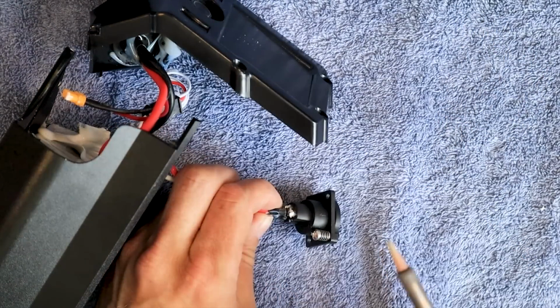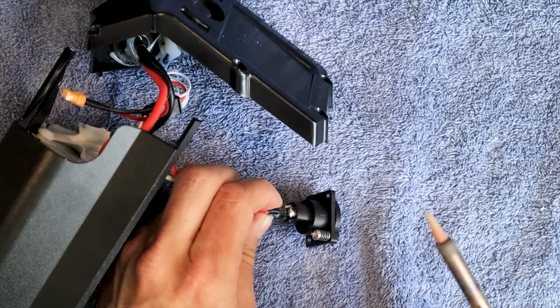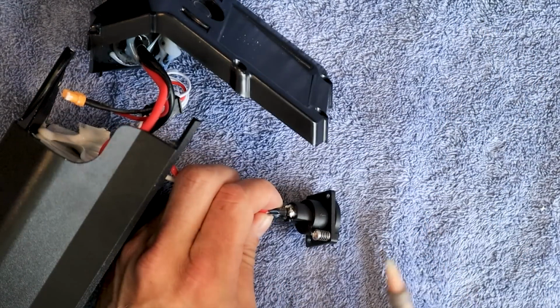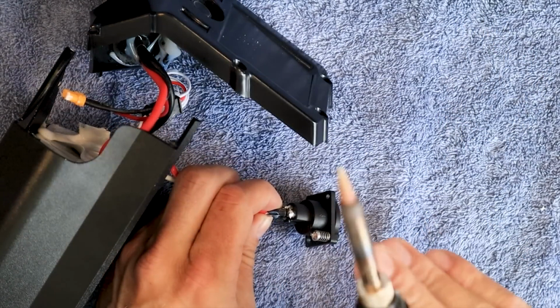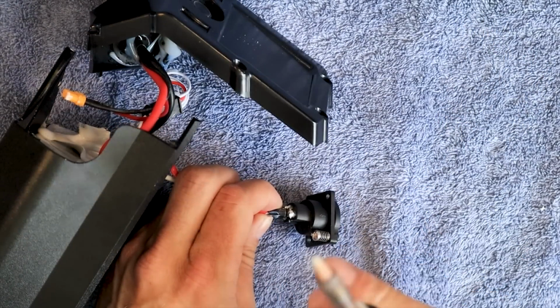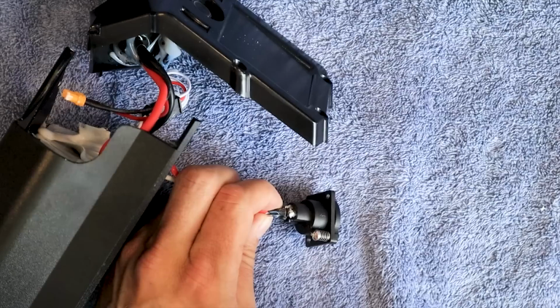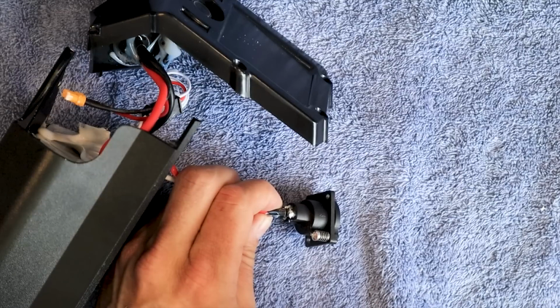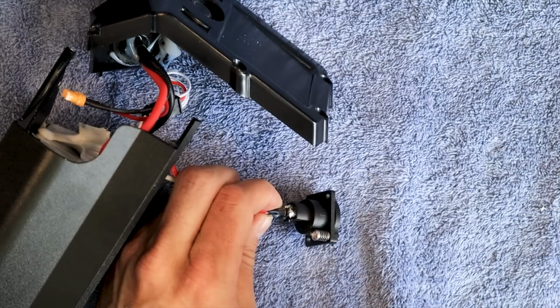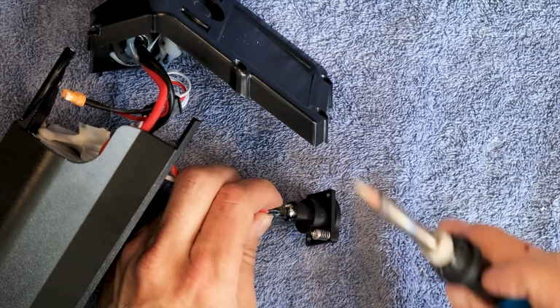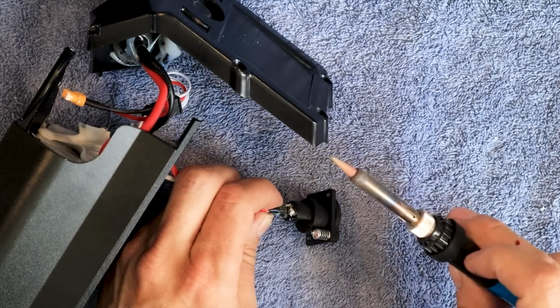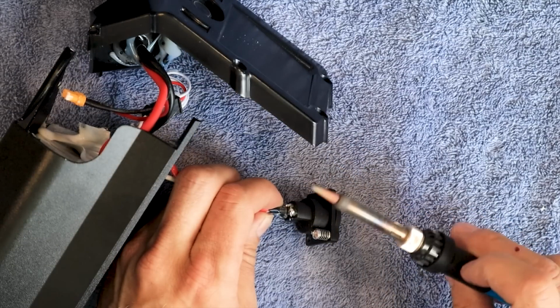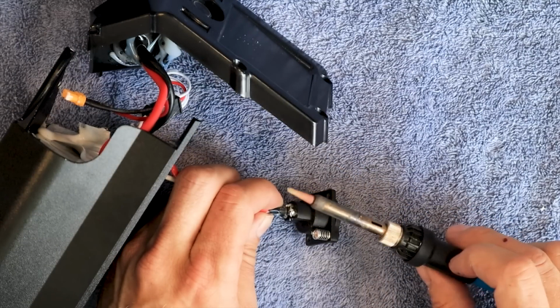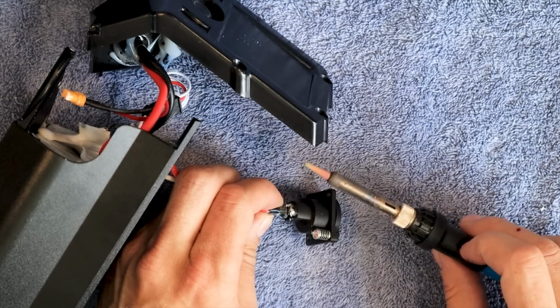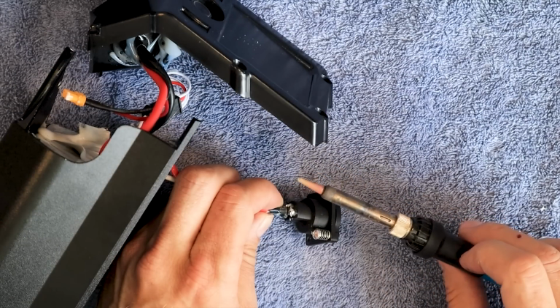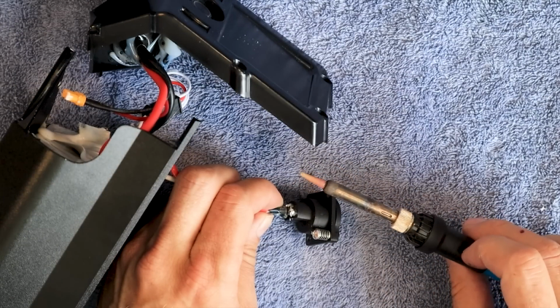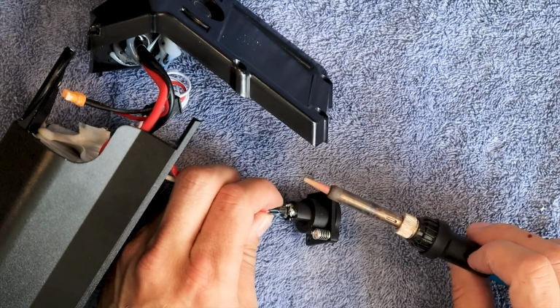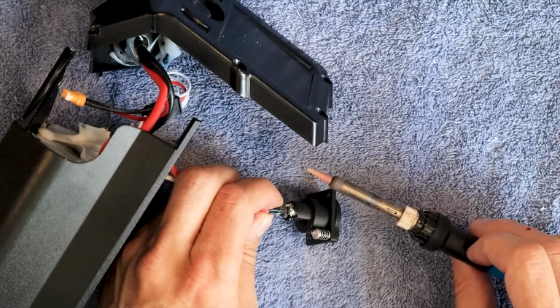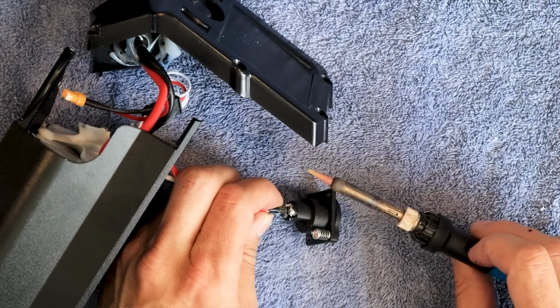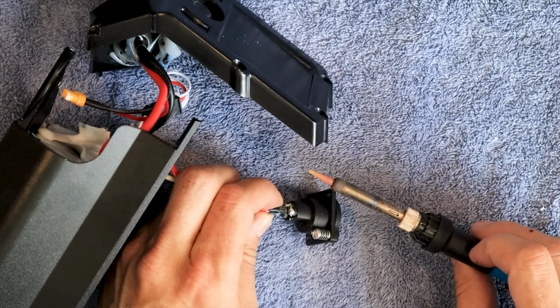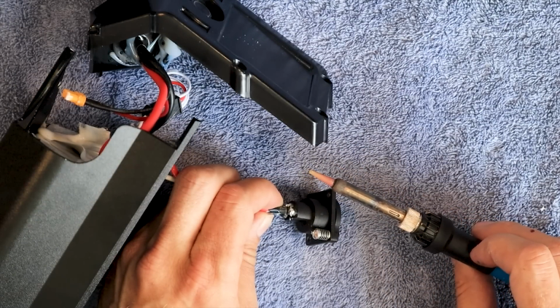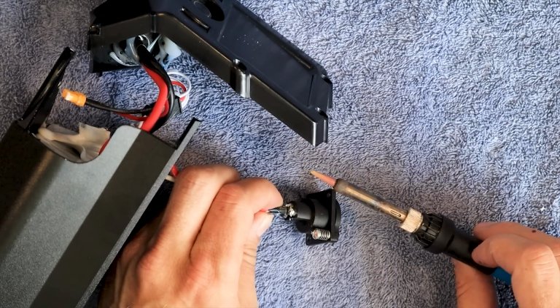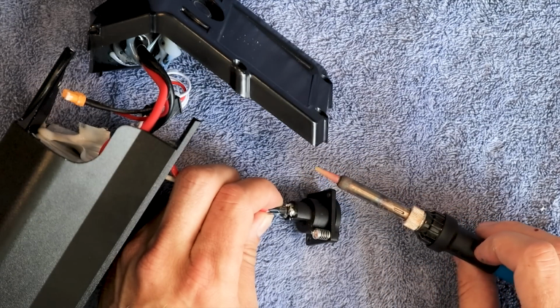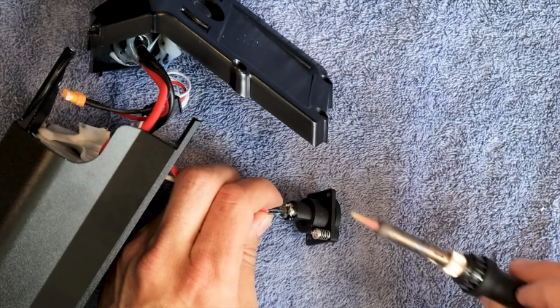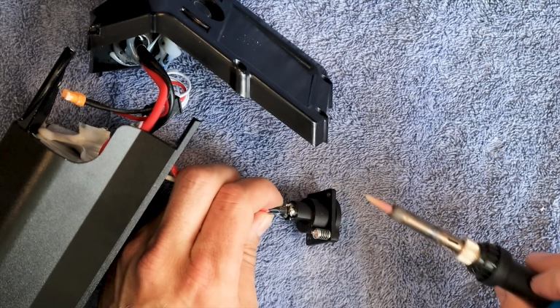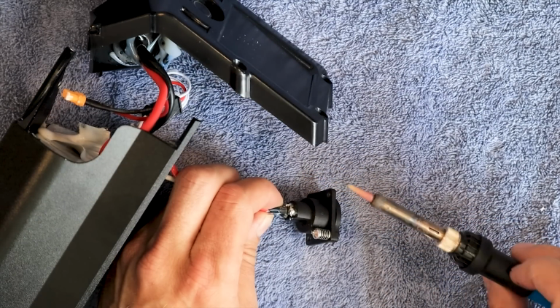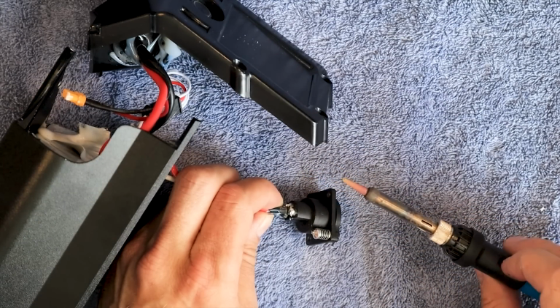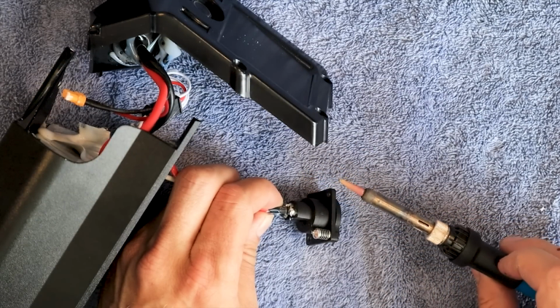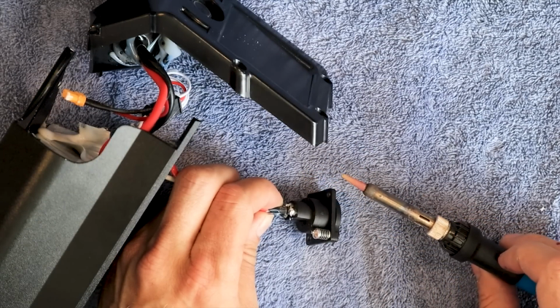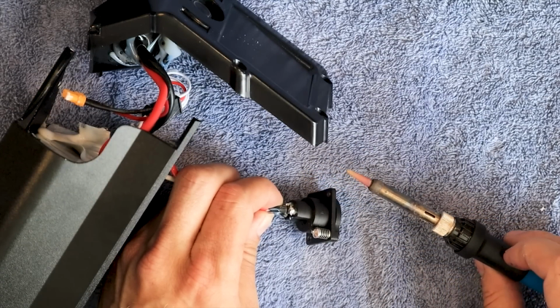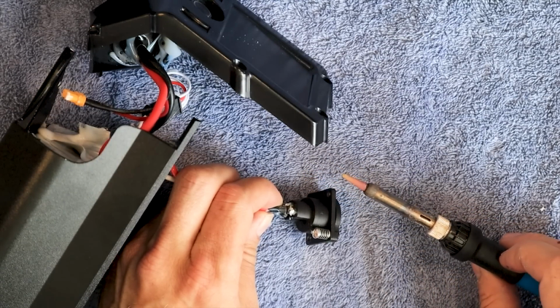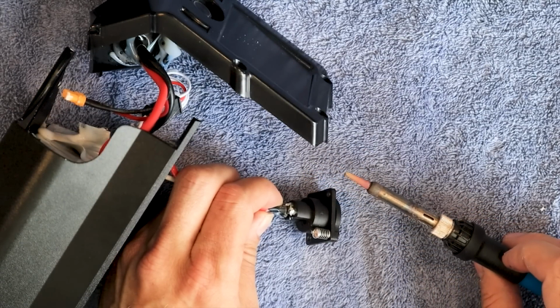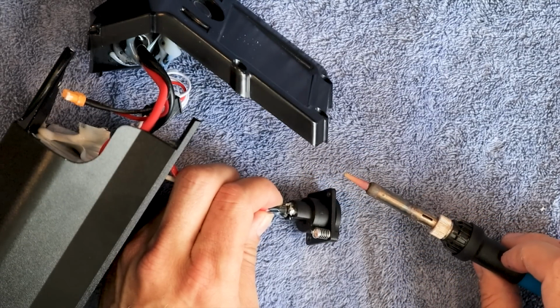You want your soldering iron to be at least 60 watts because we need to make quick work of this.